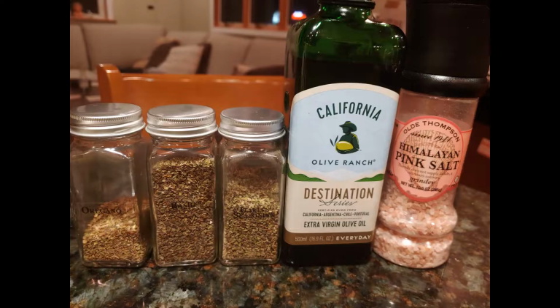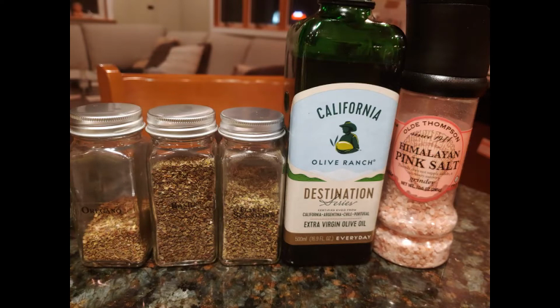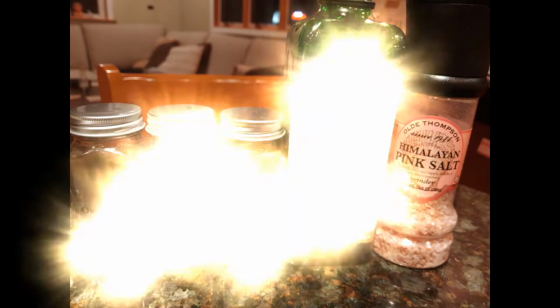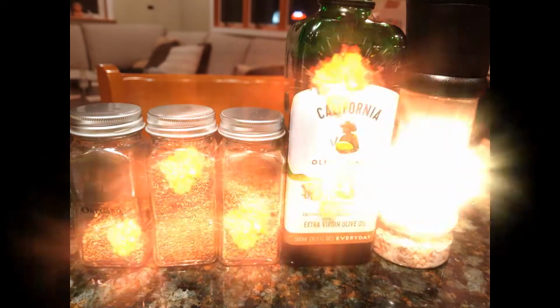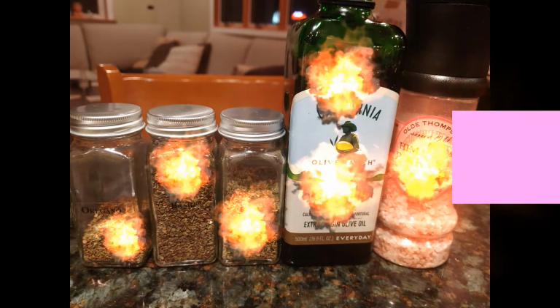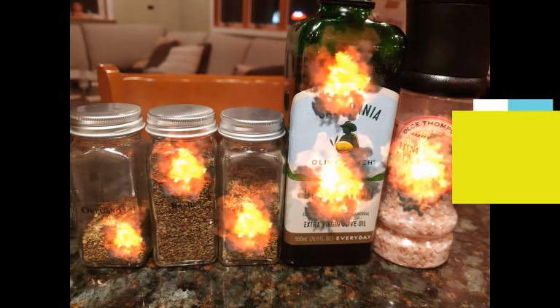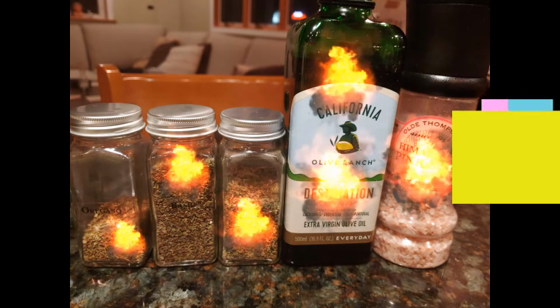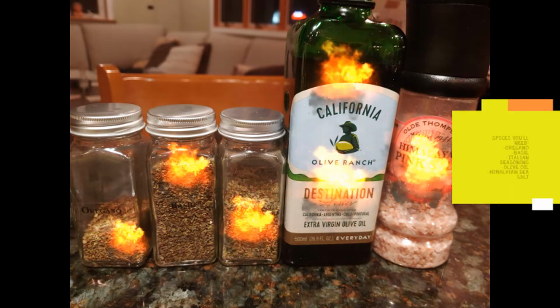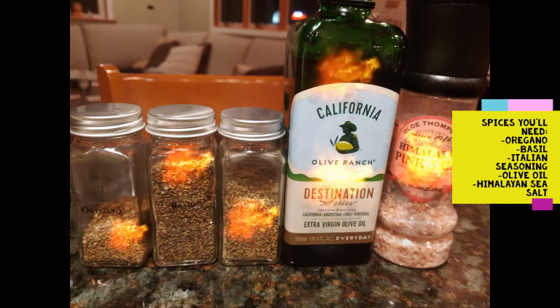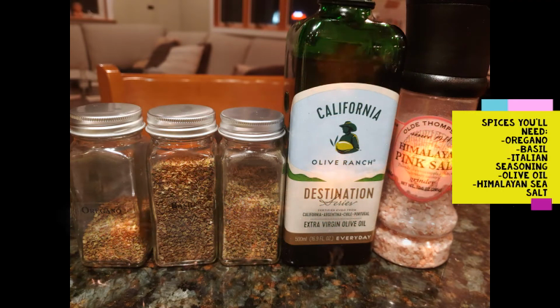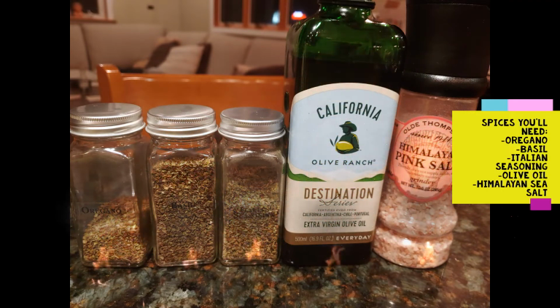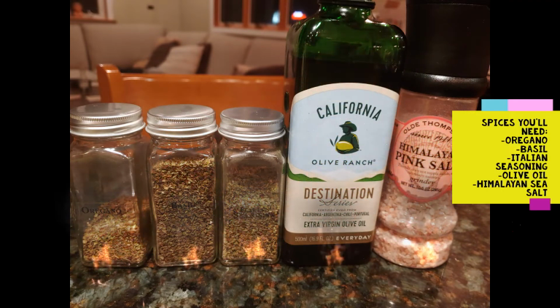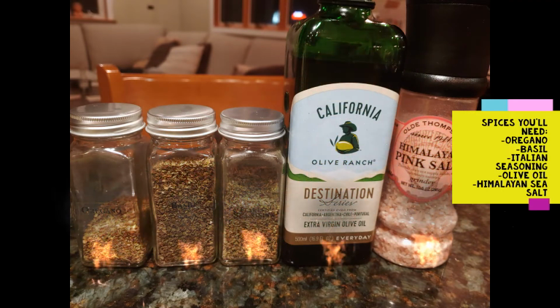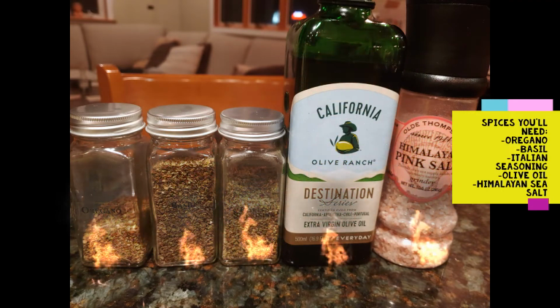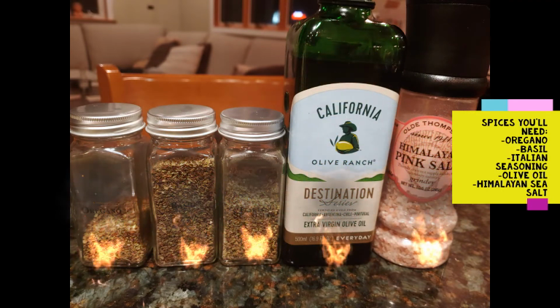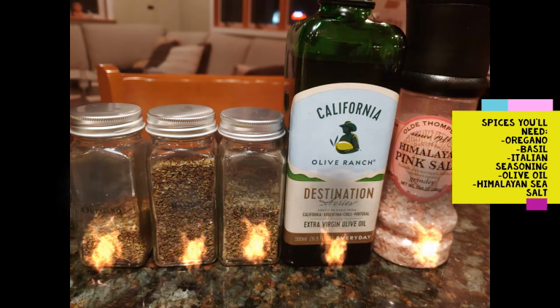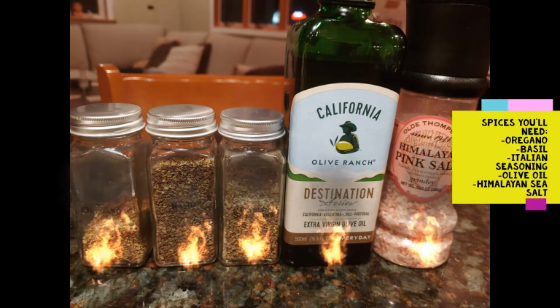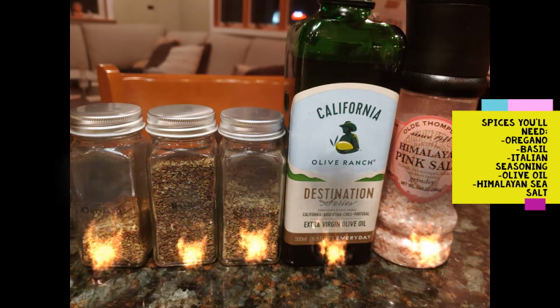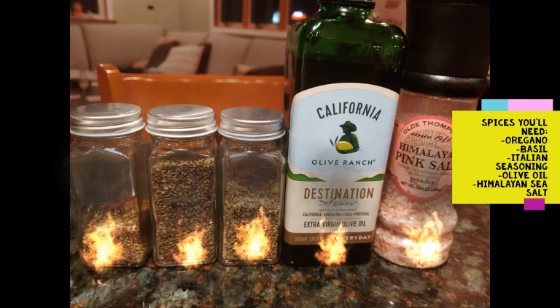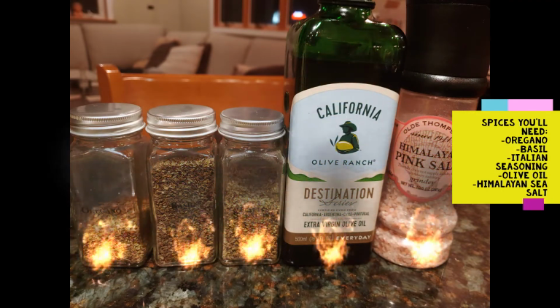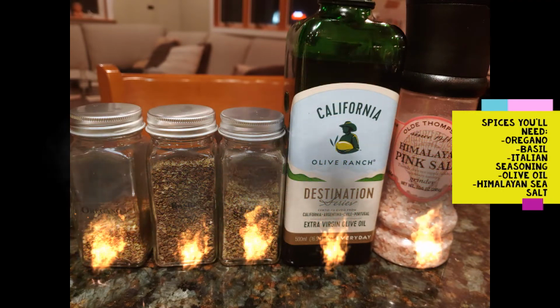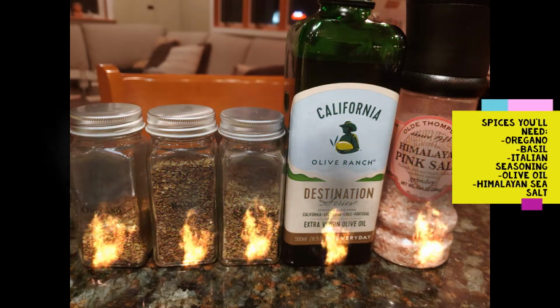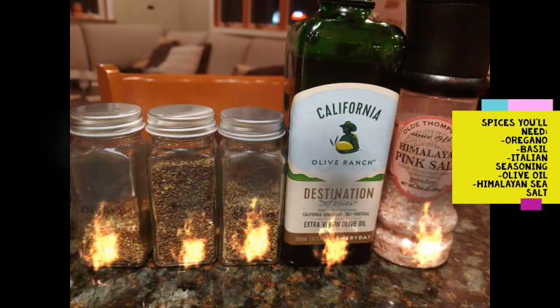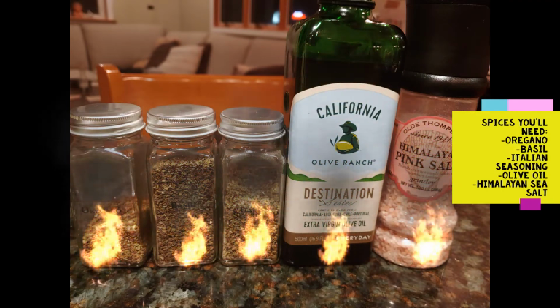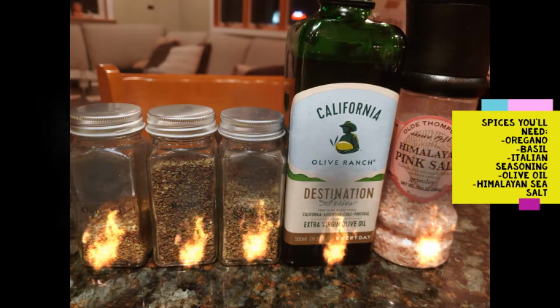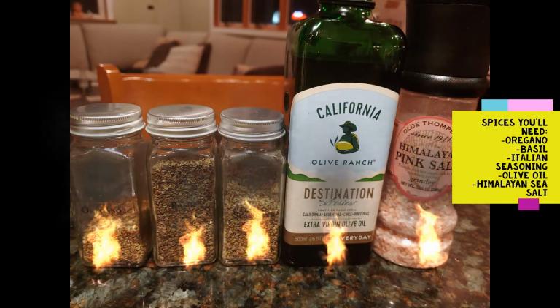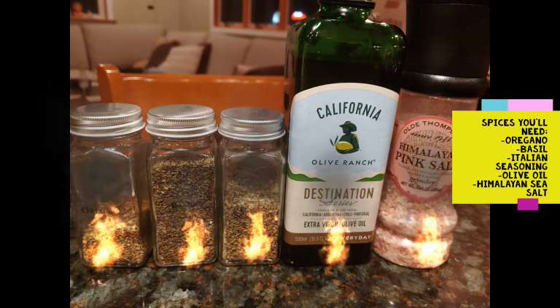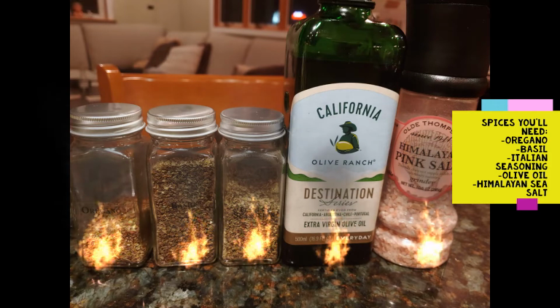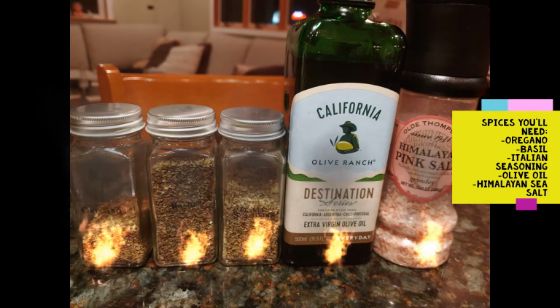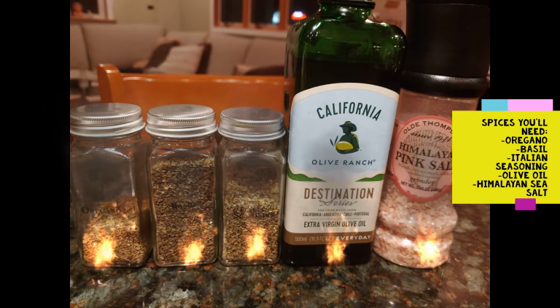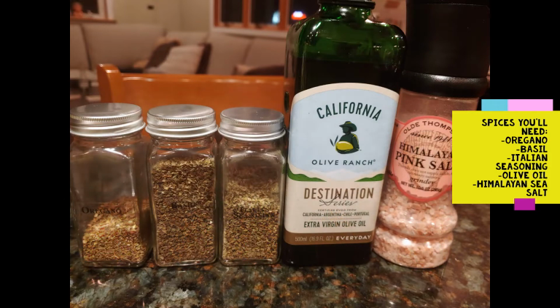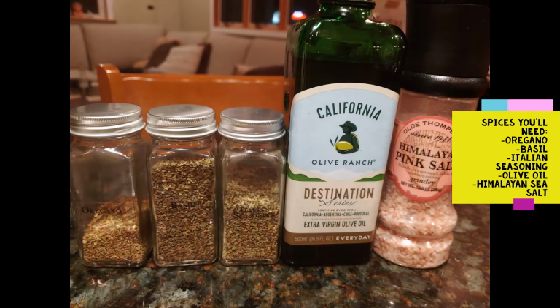And for the spices, you'll need oregano, basil, Italian seasoning, olive oil, and Himalayan sea salt.